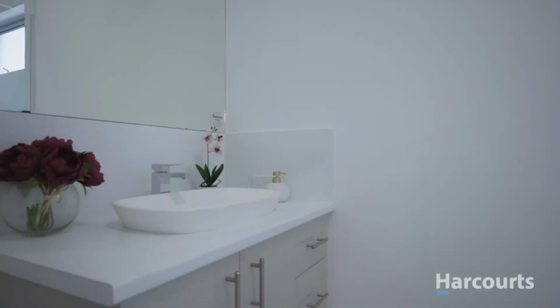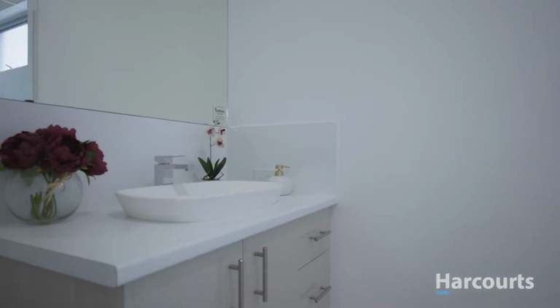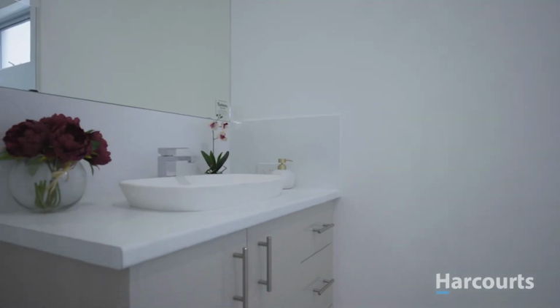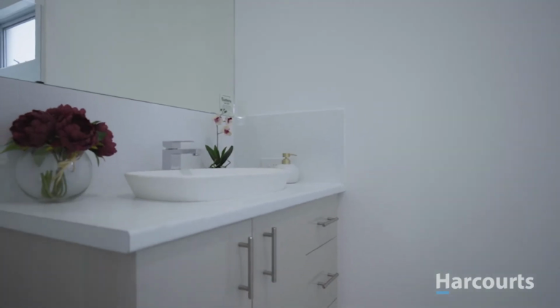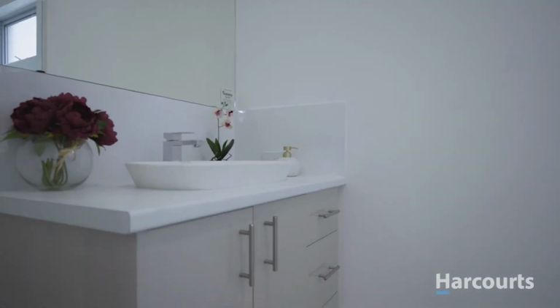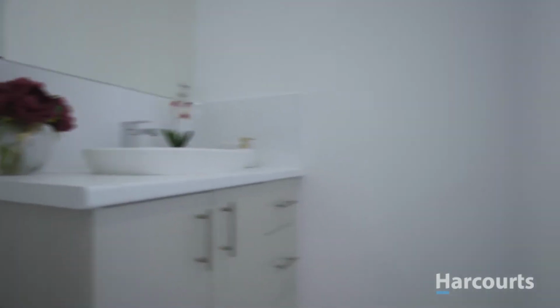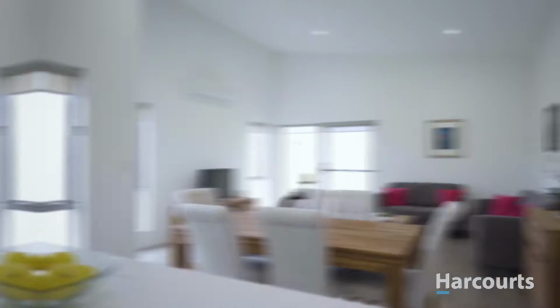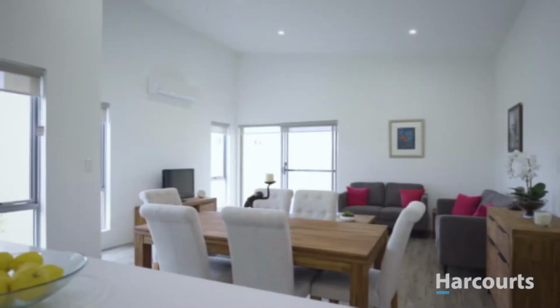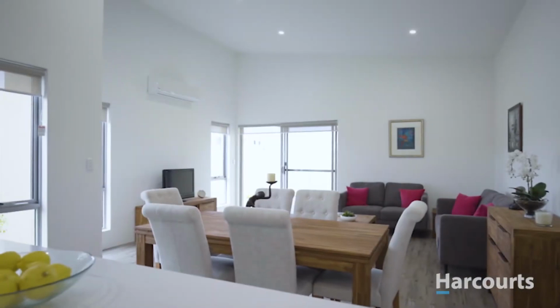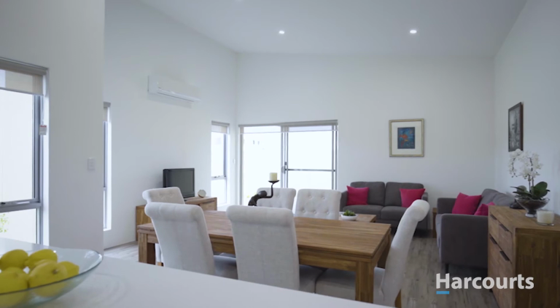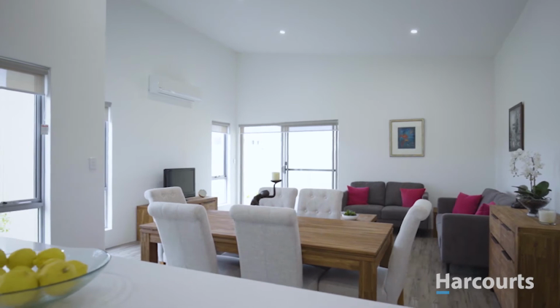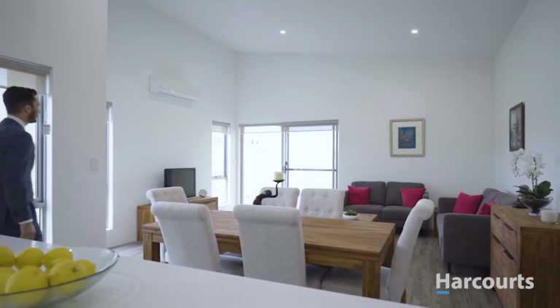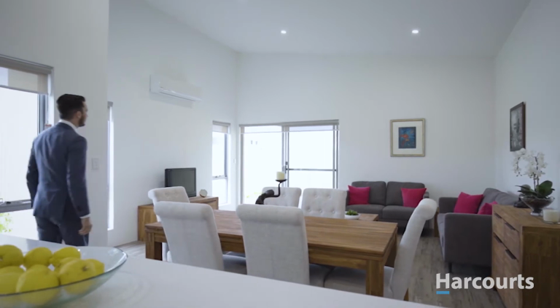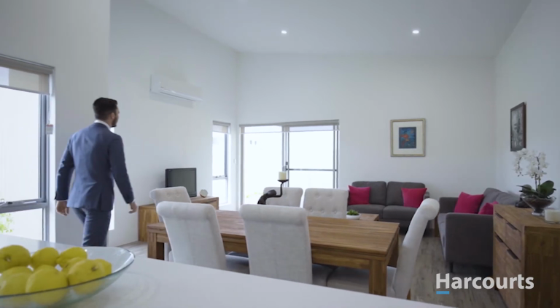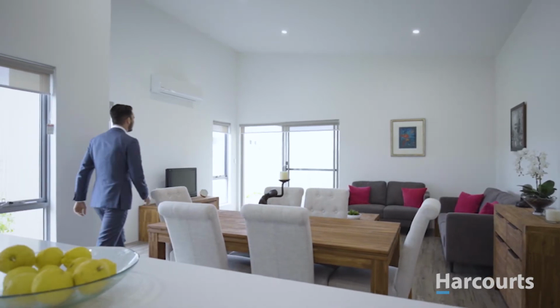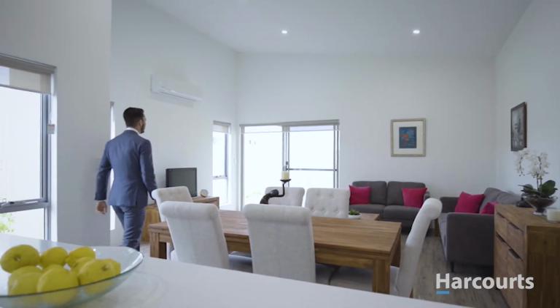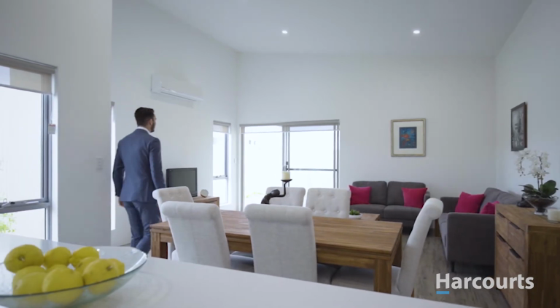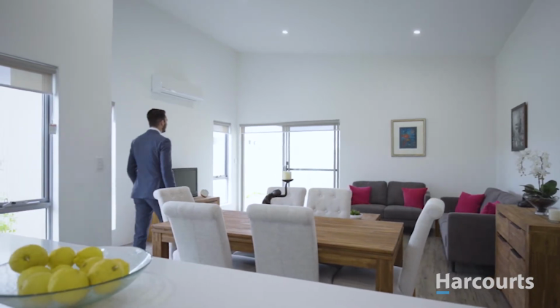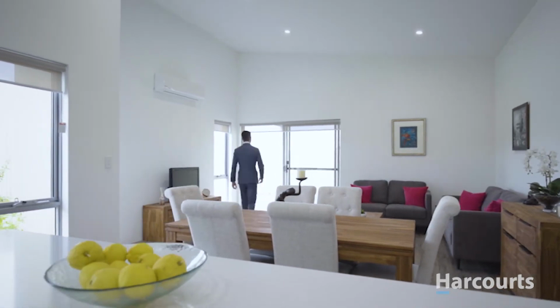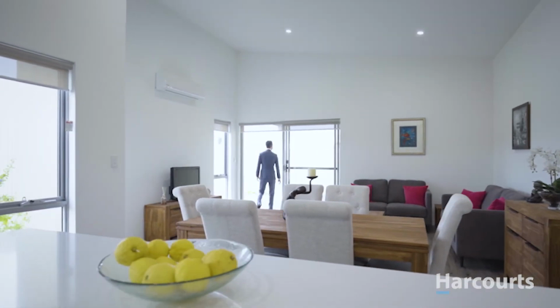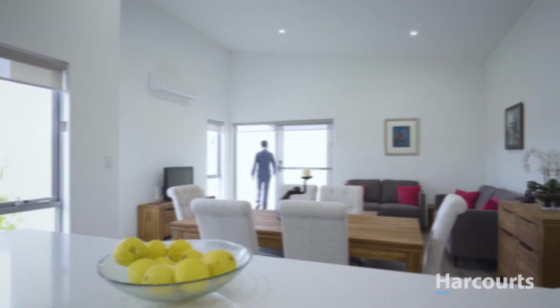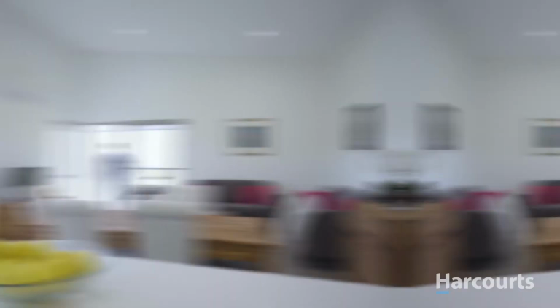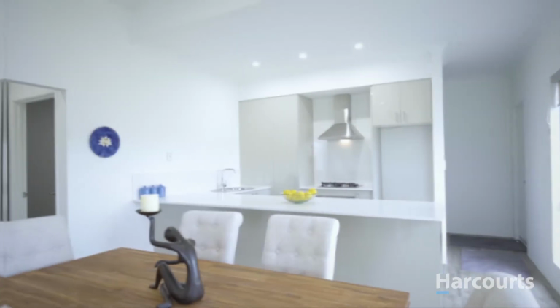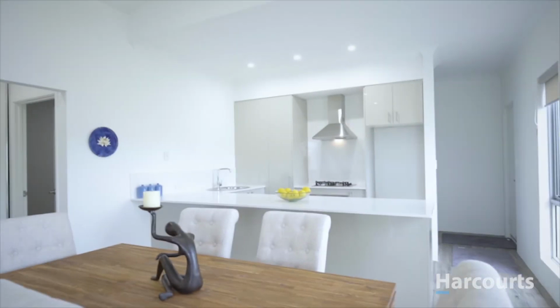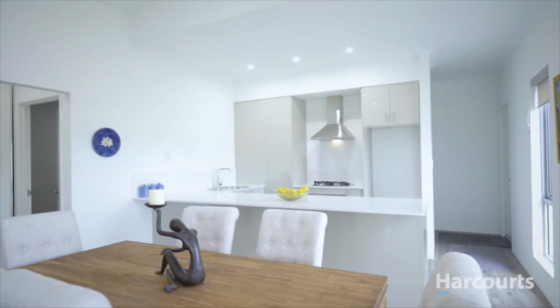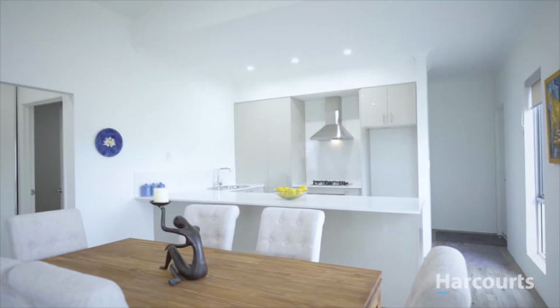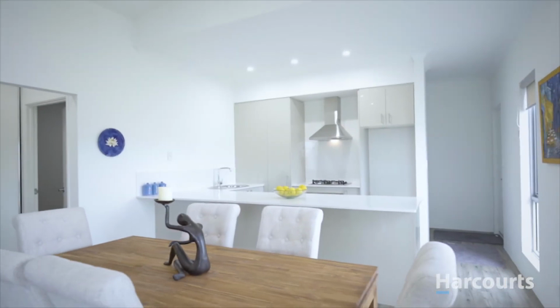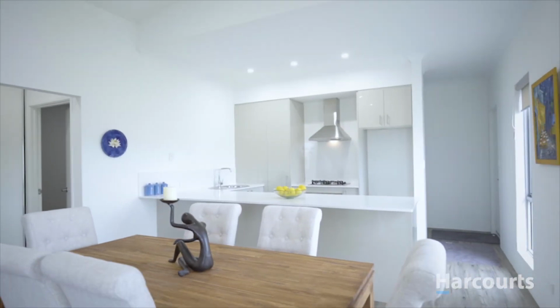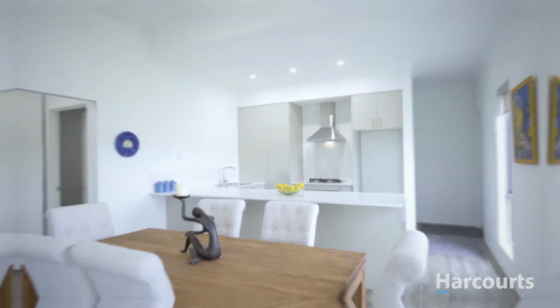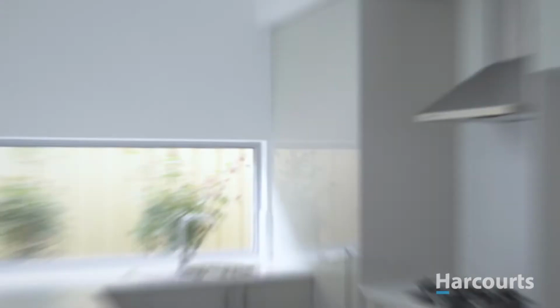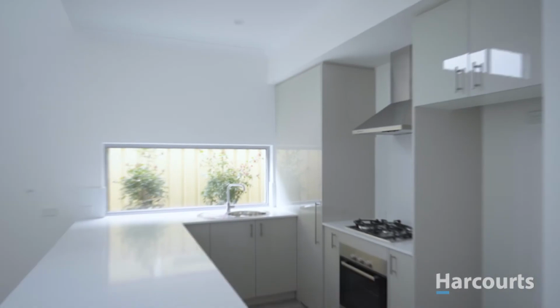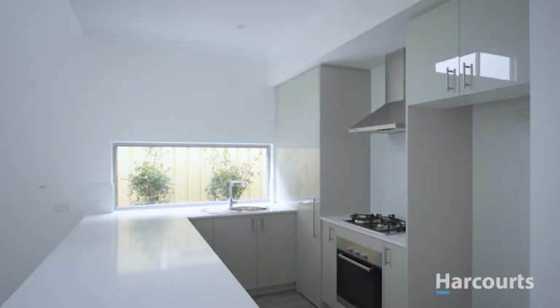One of my favourite features of these homes has to be the extra-high skillion ceilings, allowing natural light to fill the home.